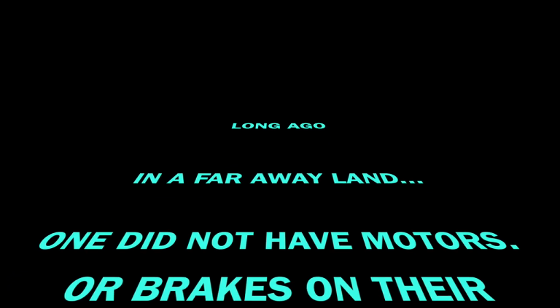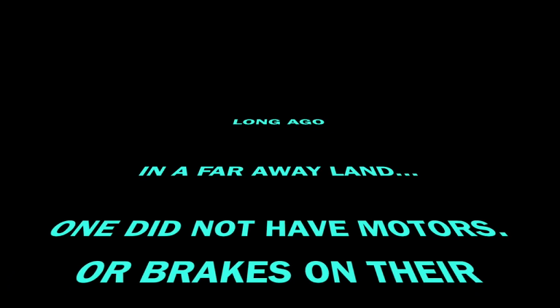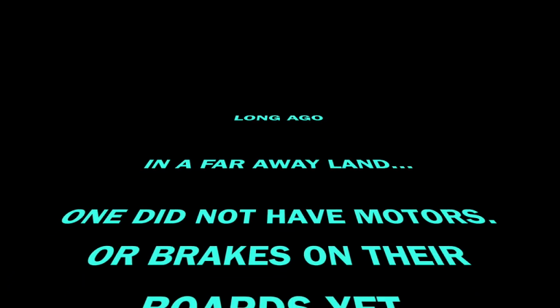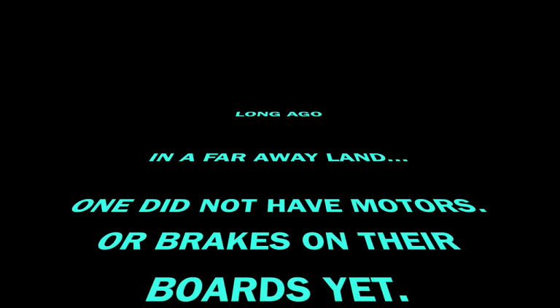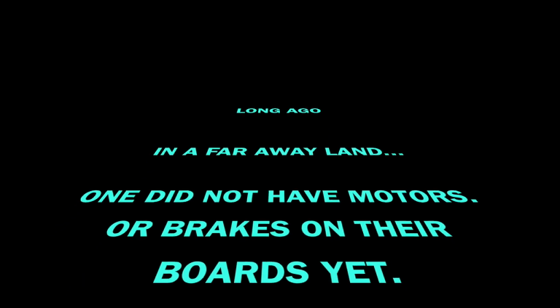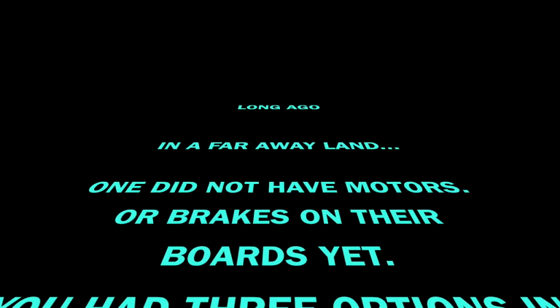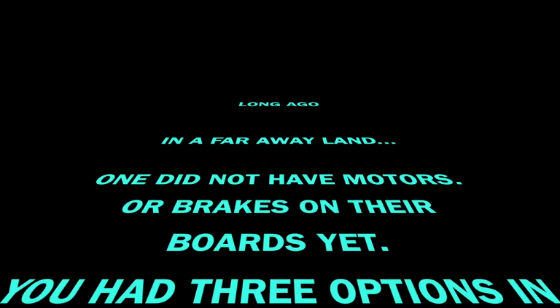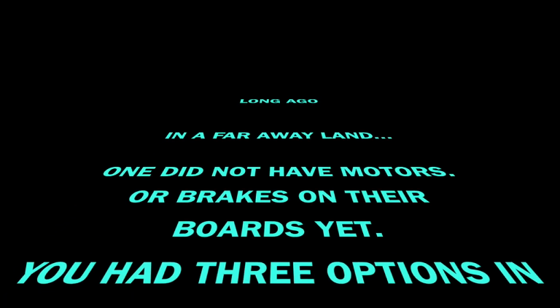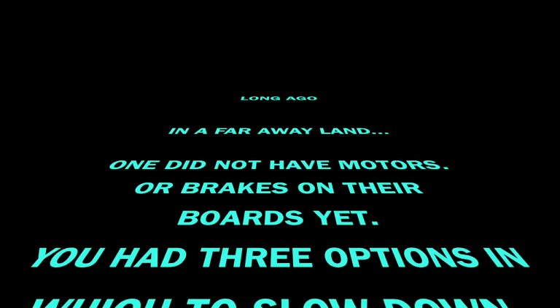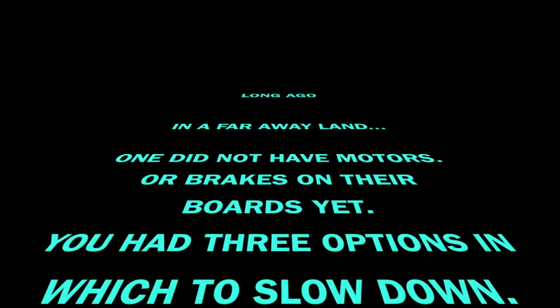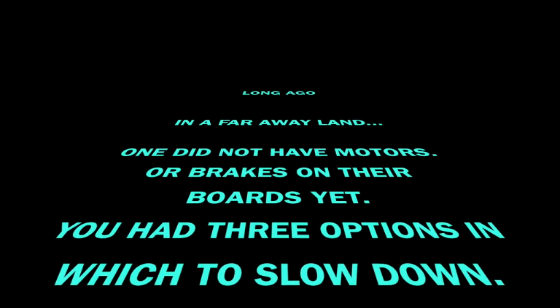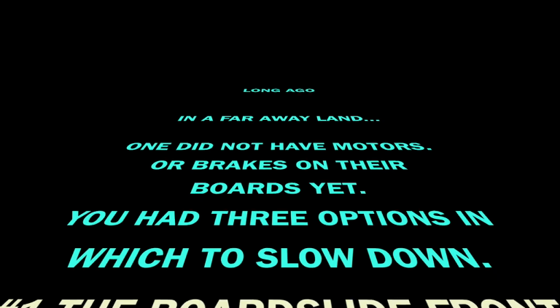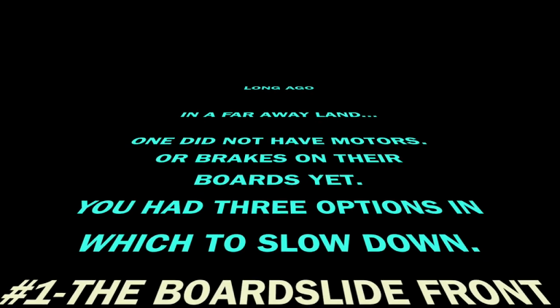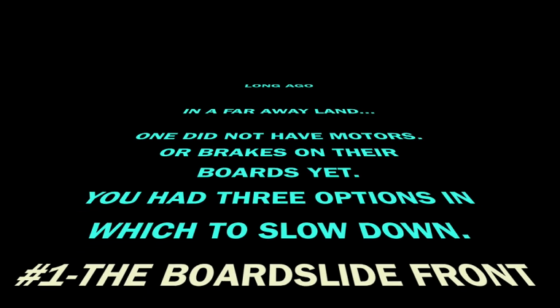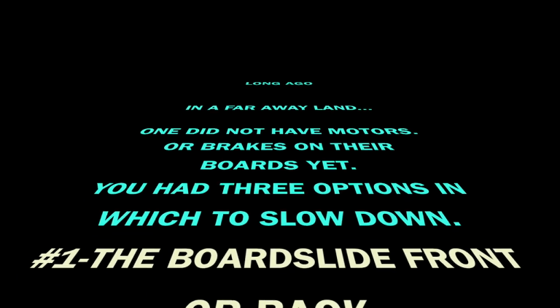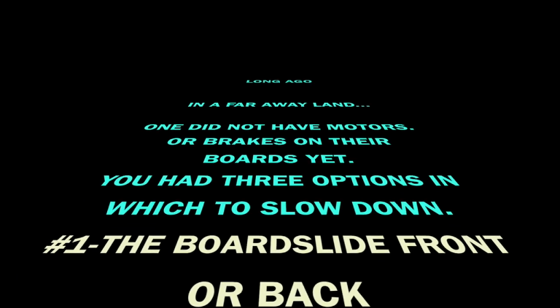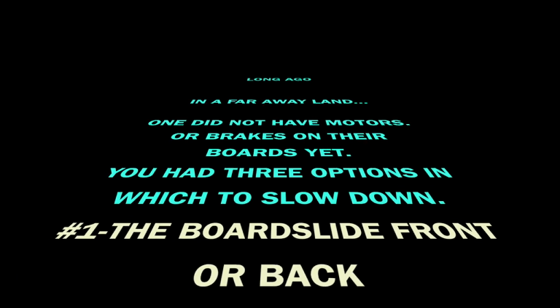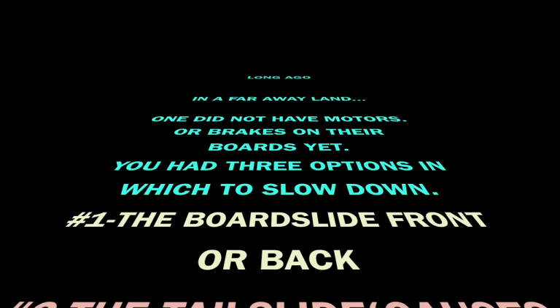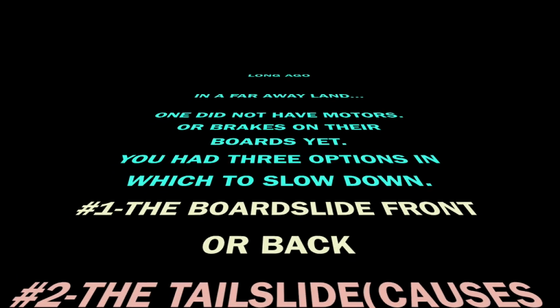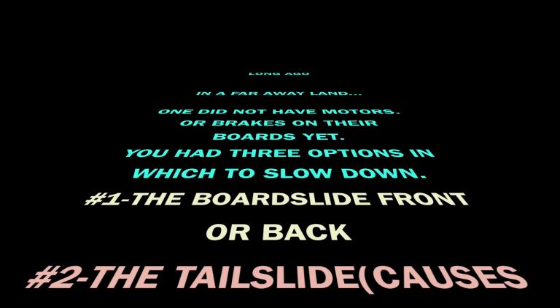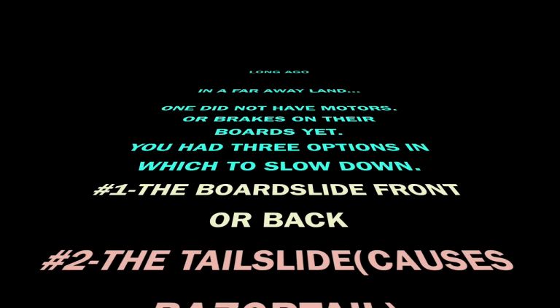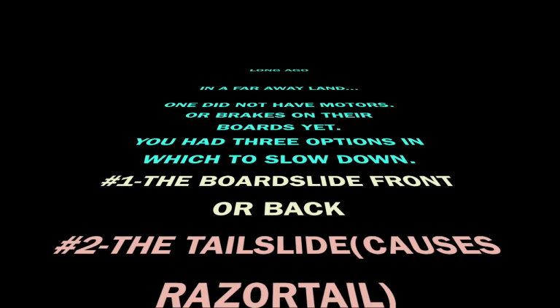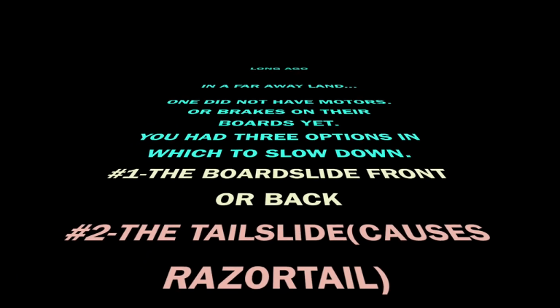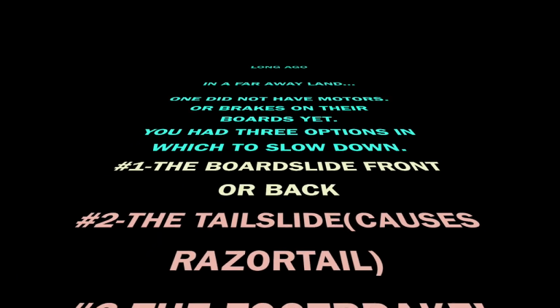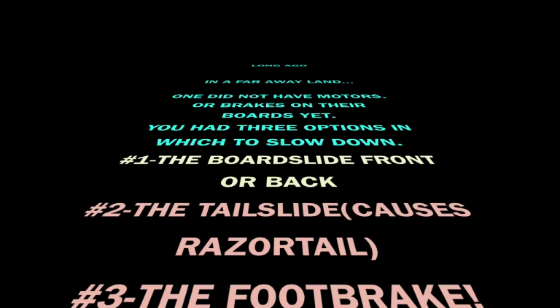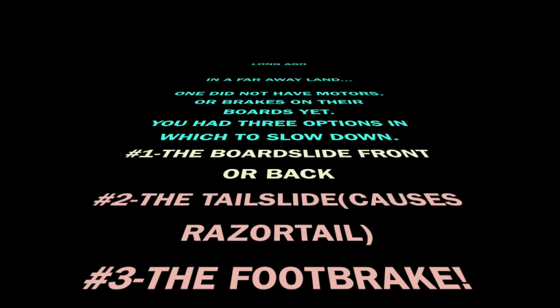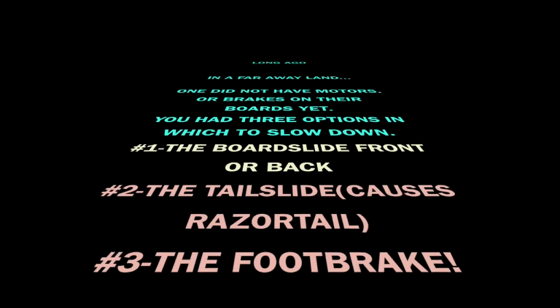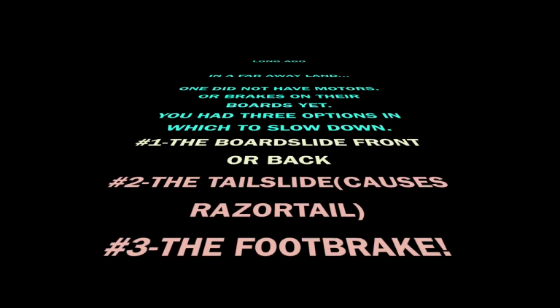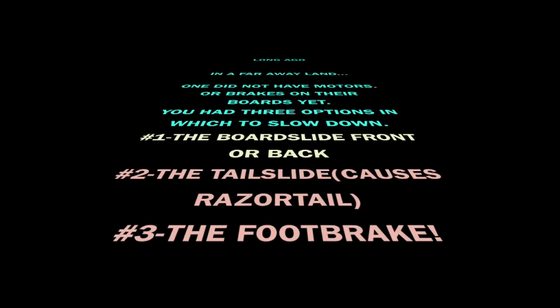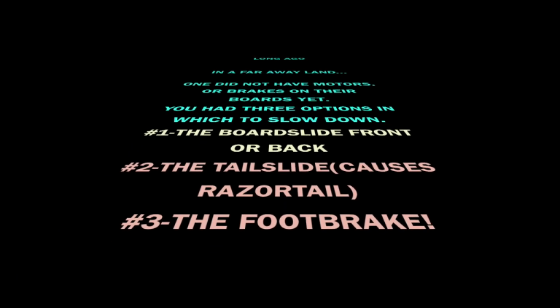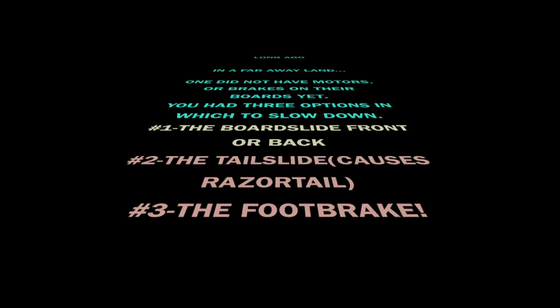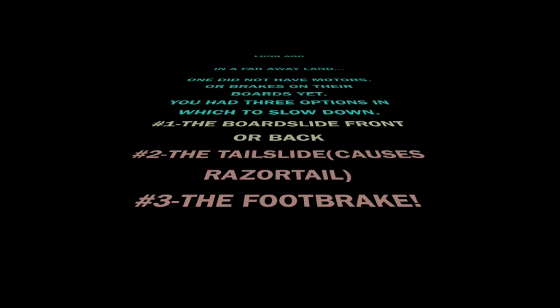You had three options to slow down: the front or backslide, and the tail slide.